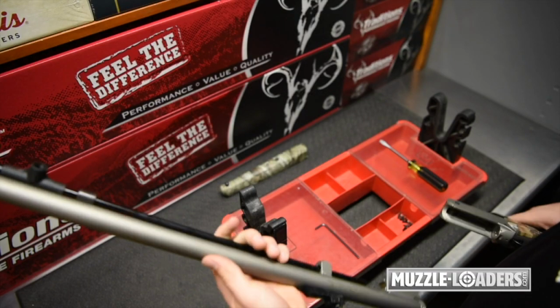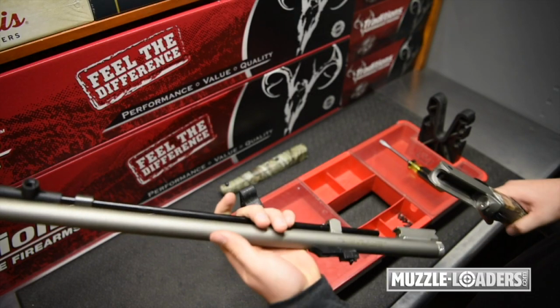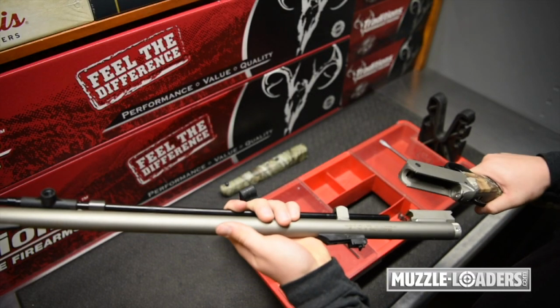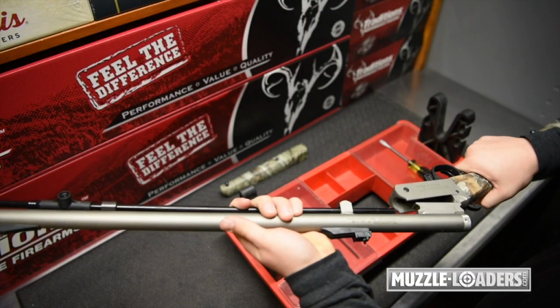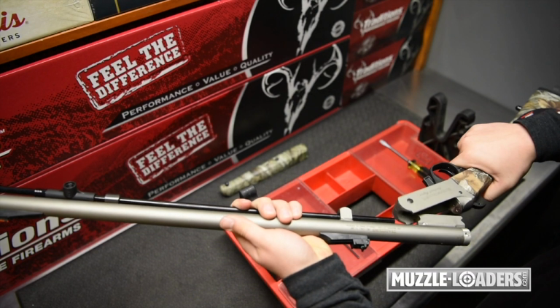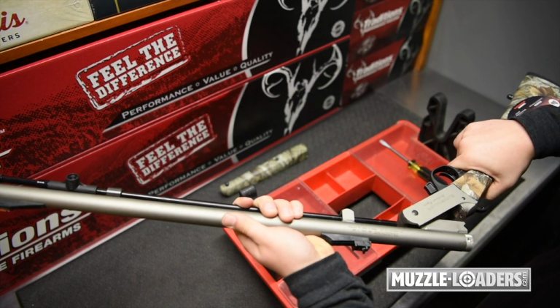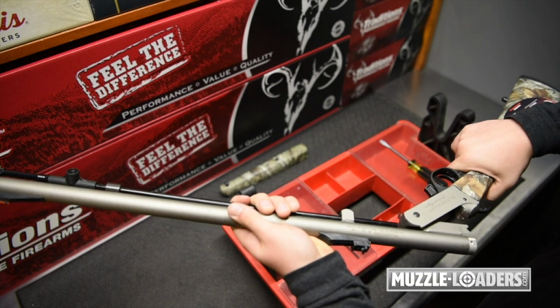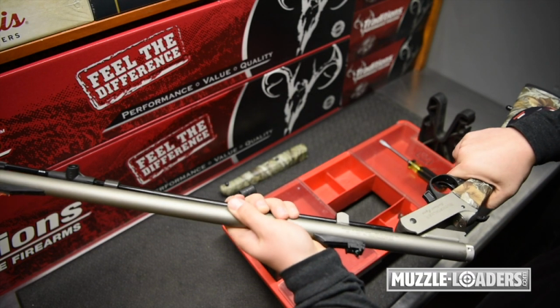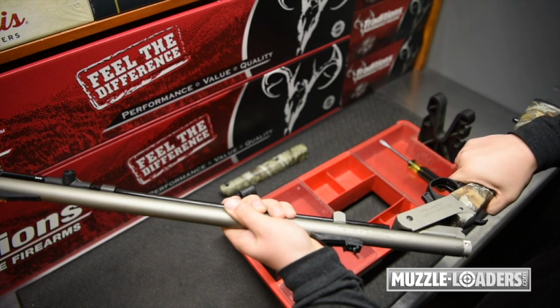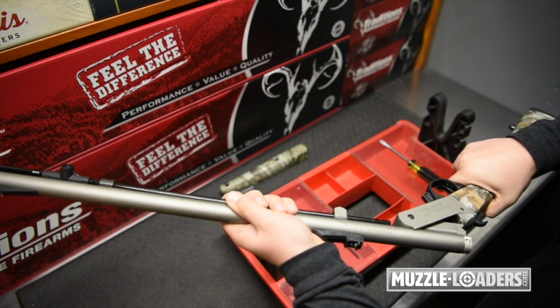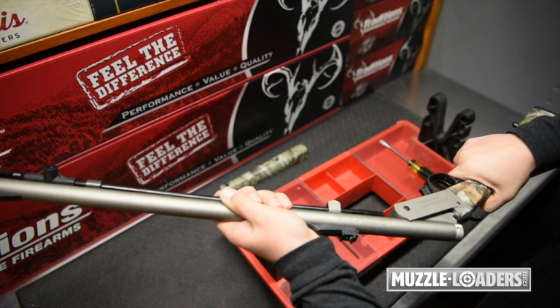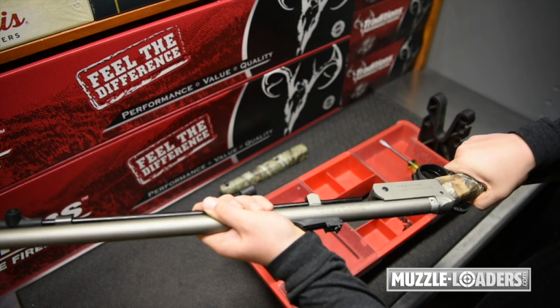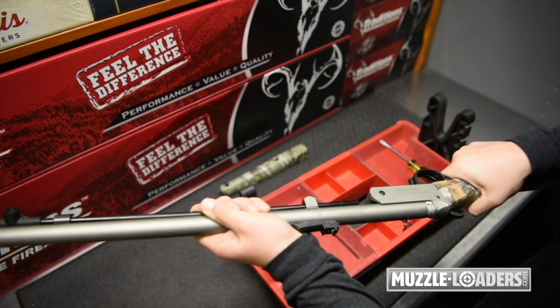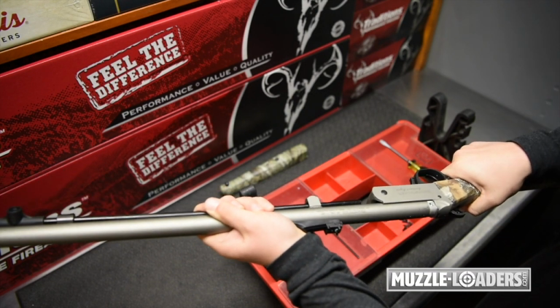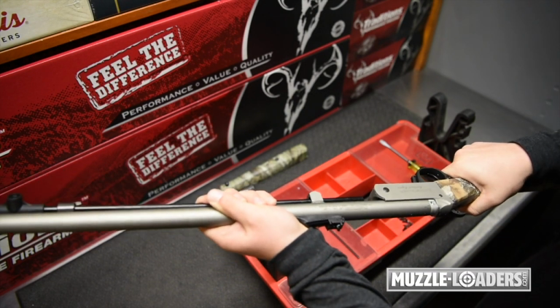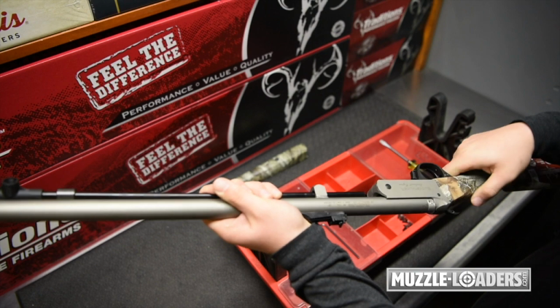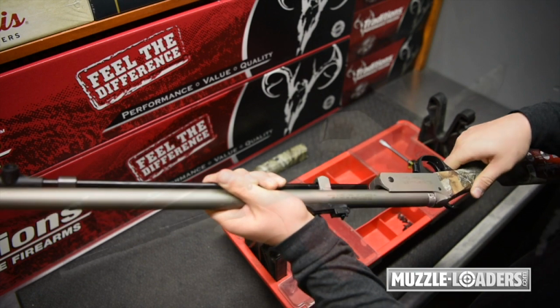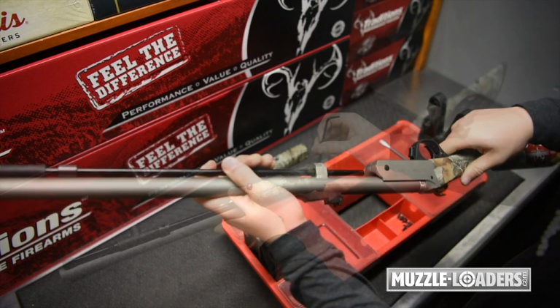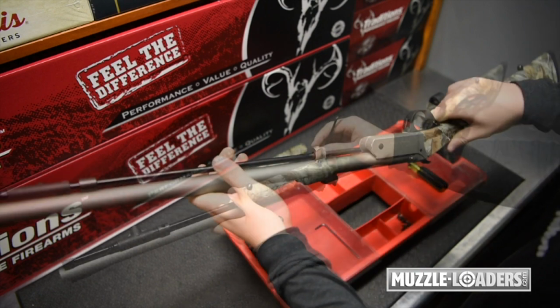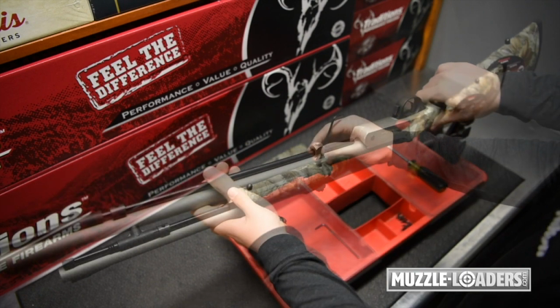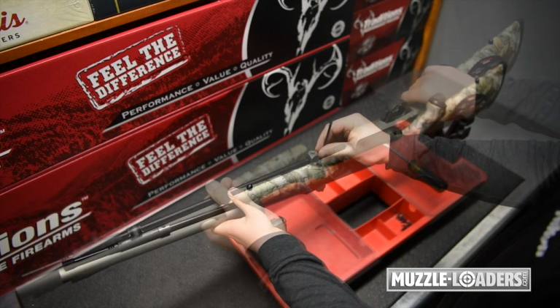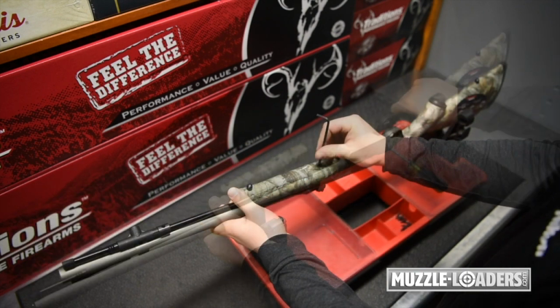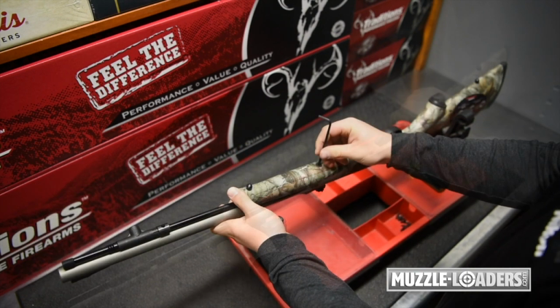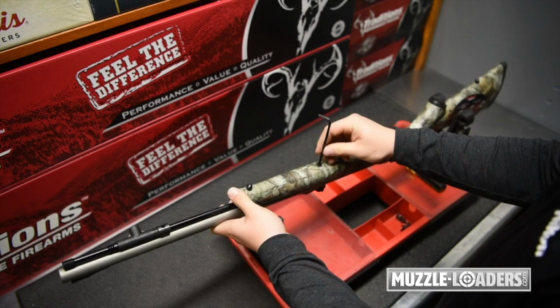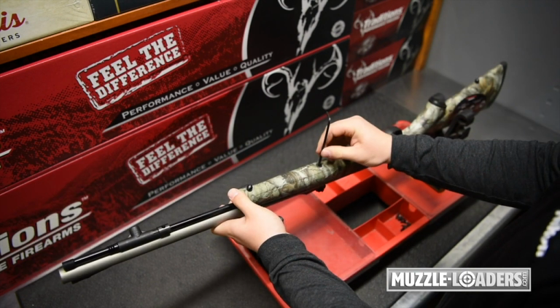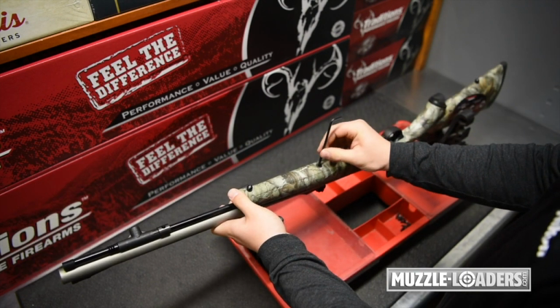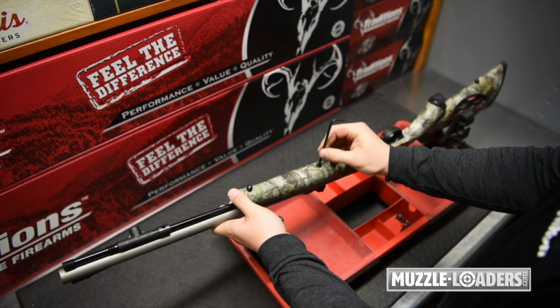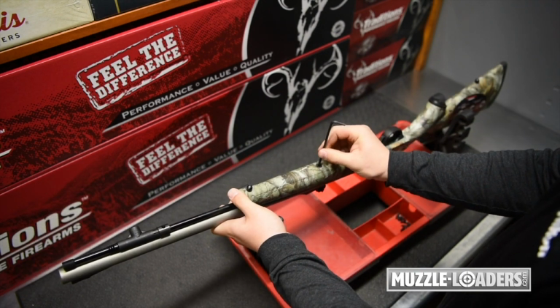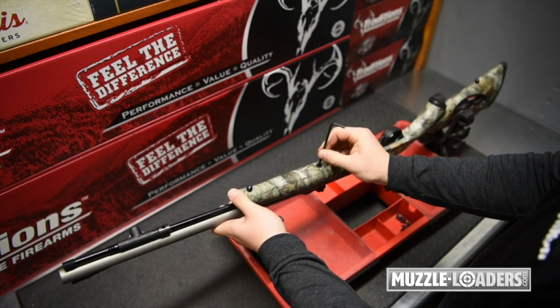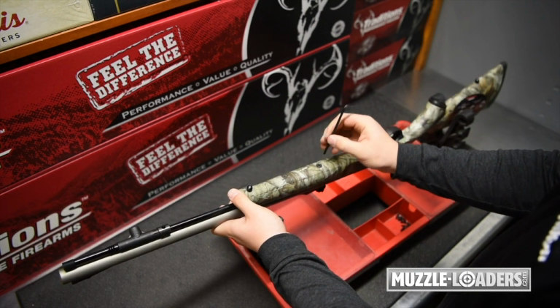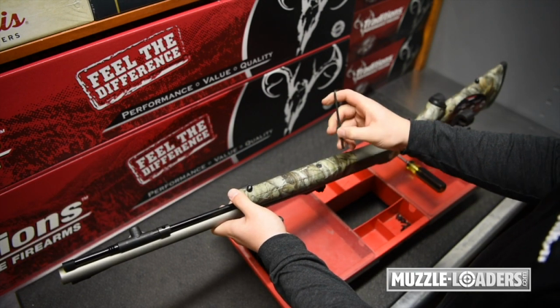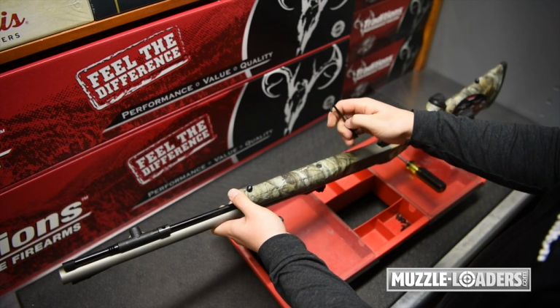Your final step will be to reinstall the barrel and the fore stock to the rifle frame.